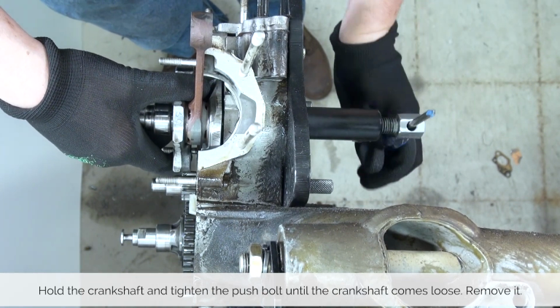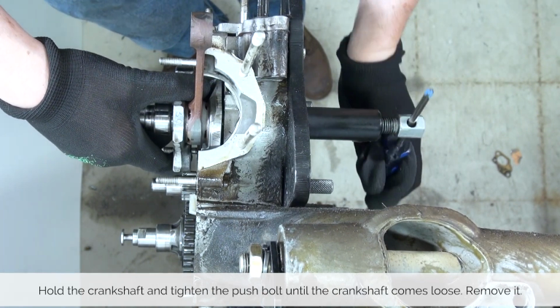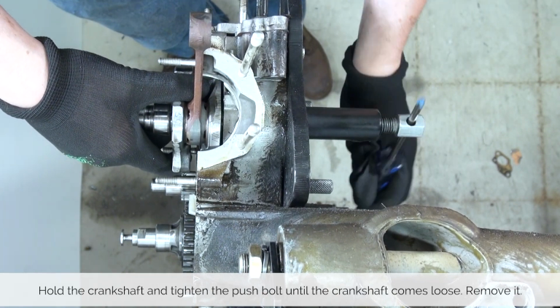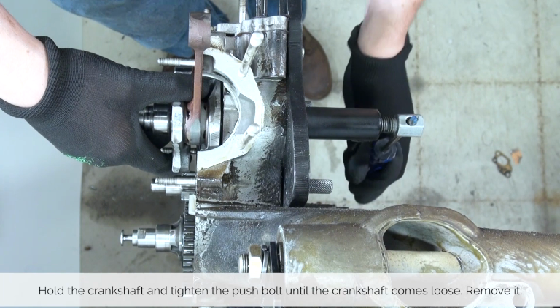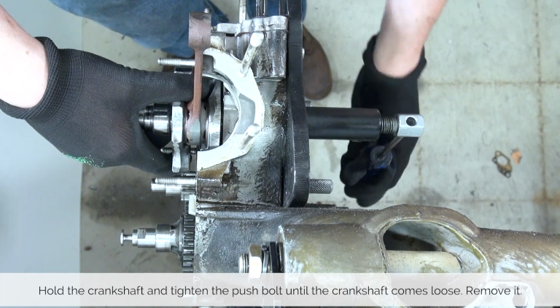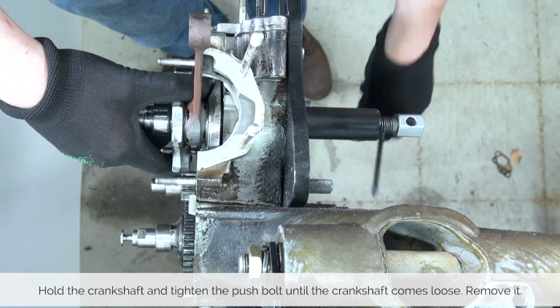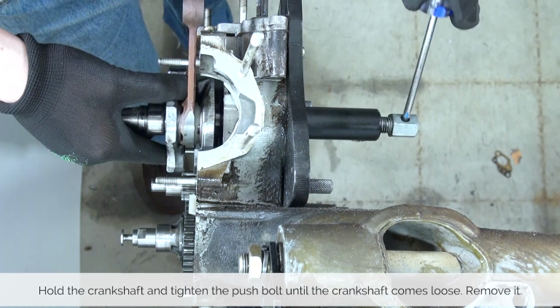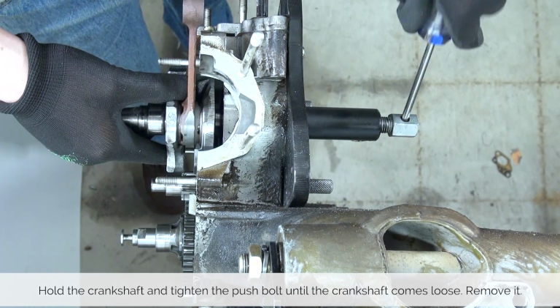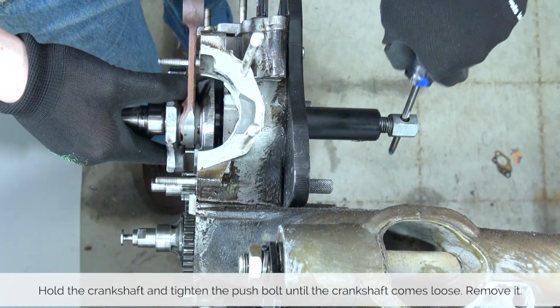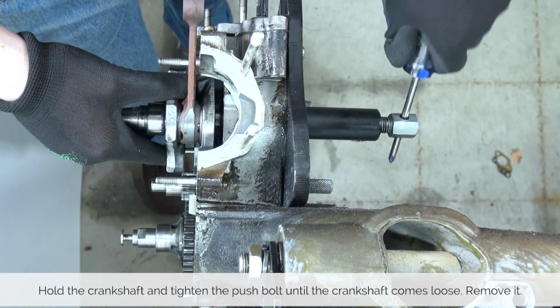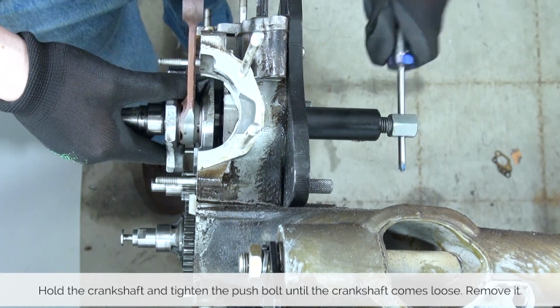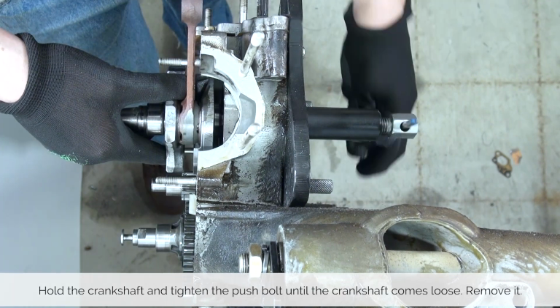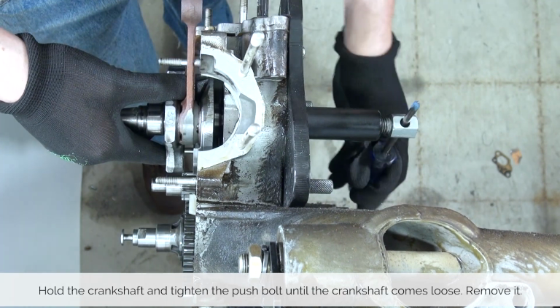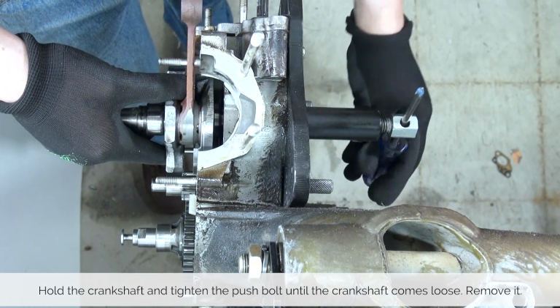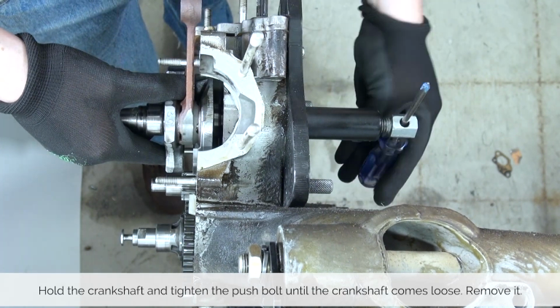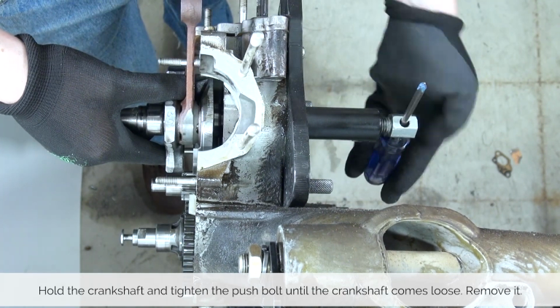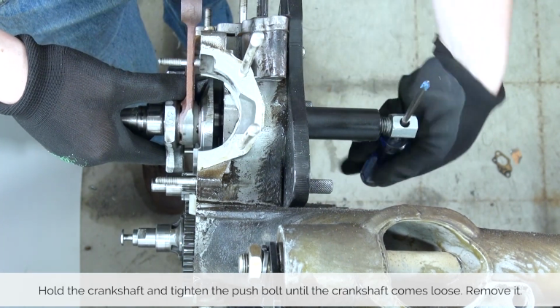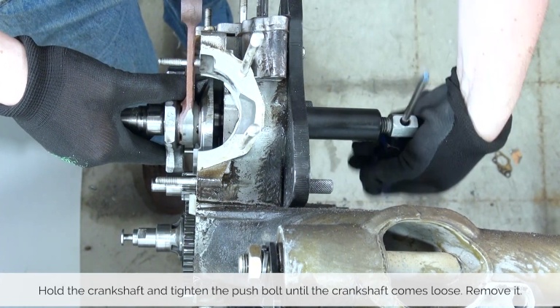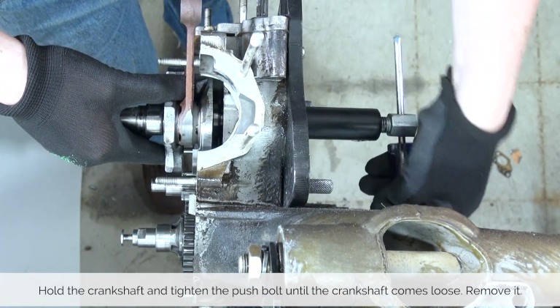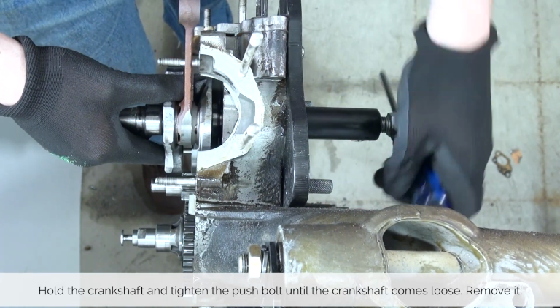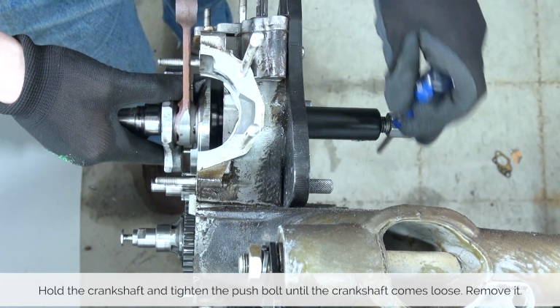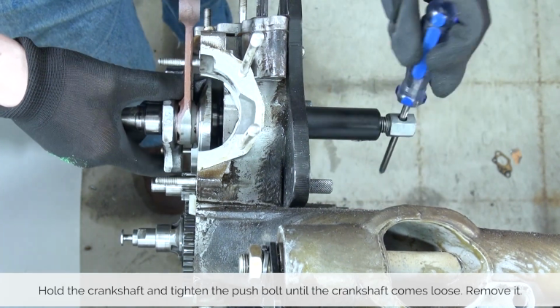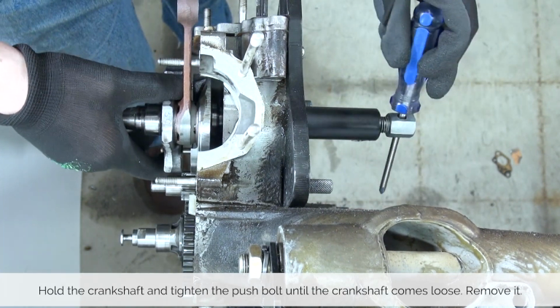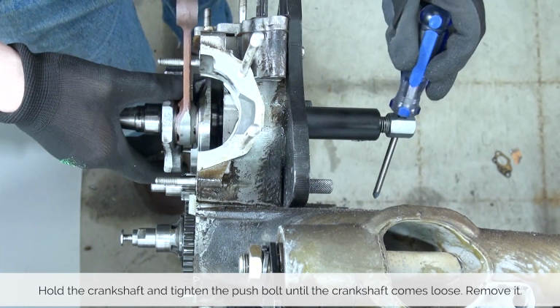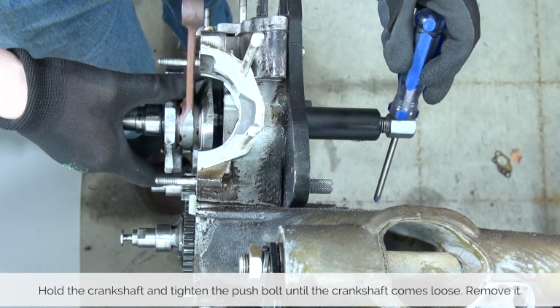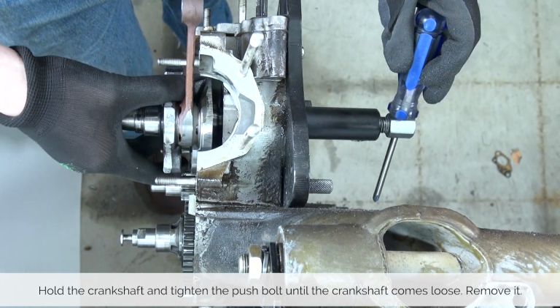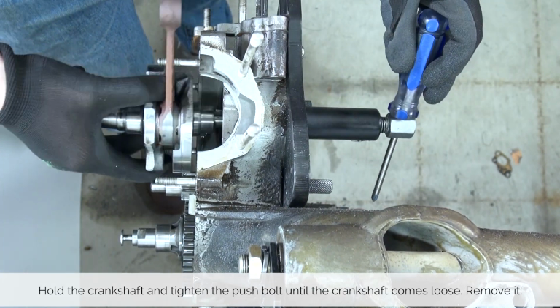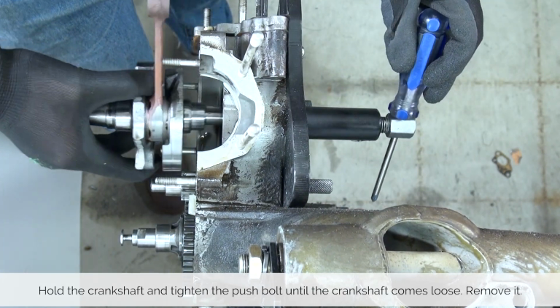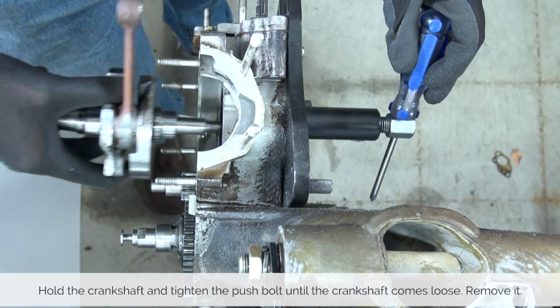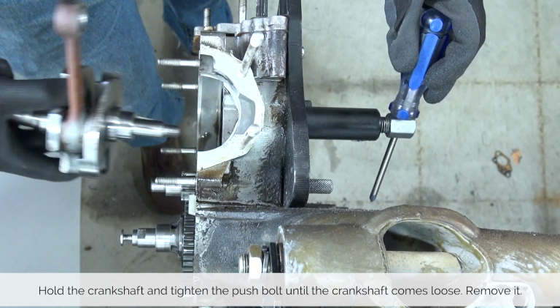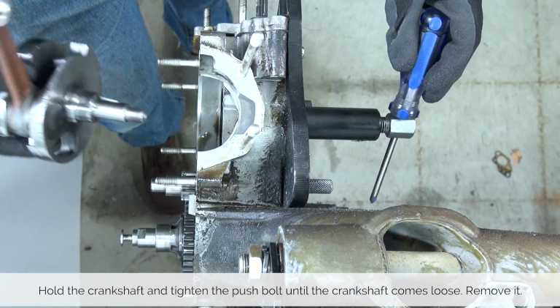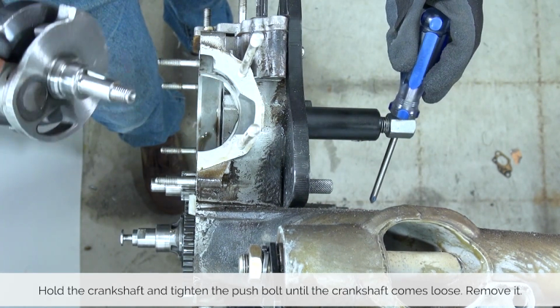Once the crankshaft is out, remove it and remove the engine splitting tool.